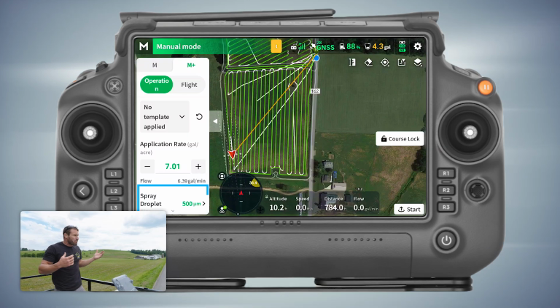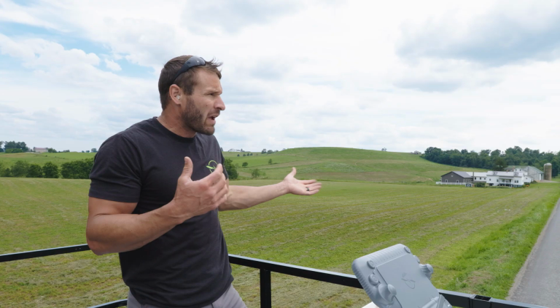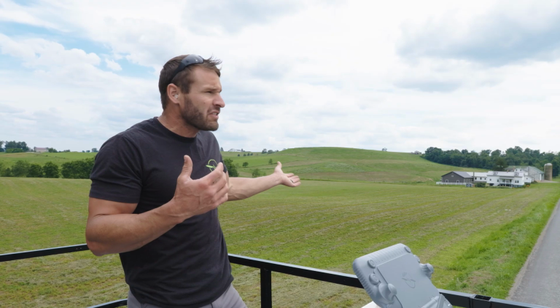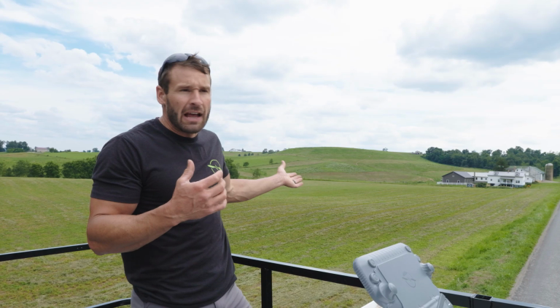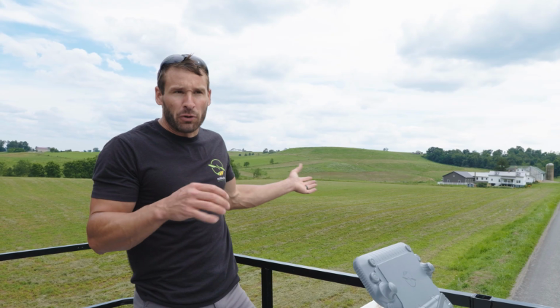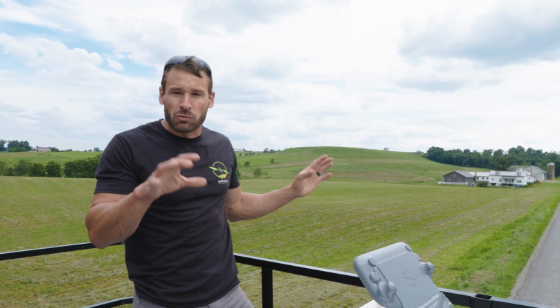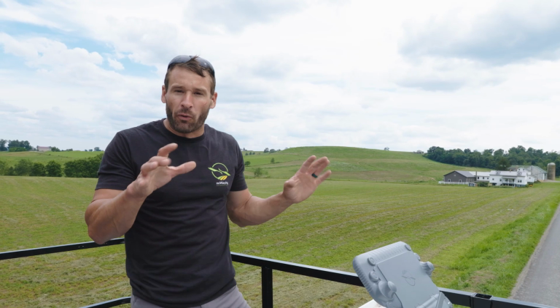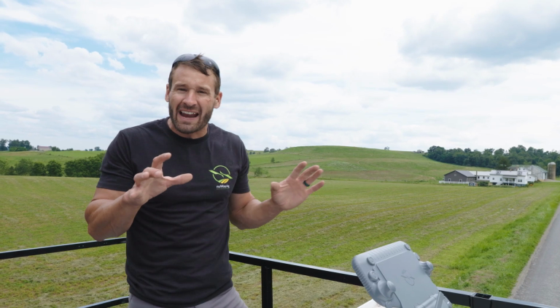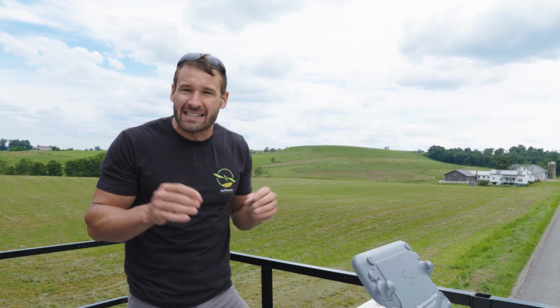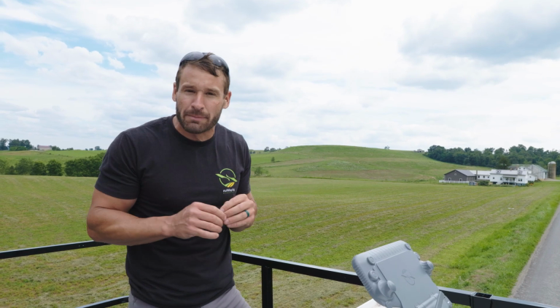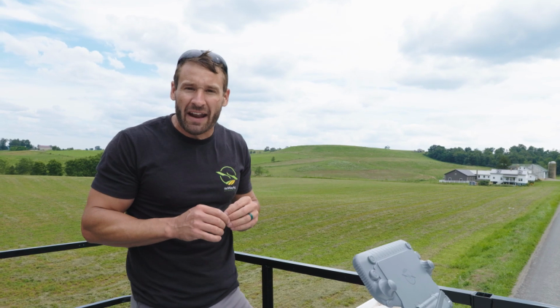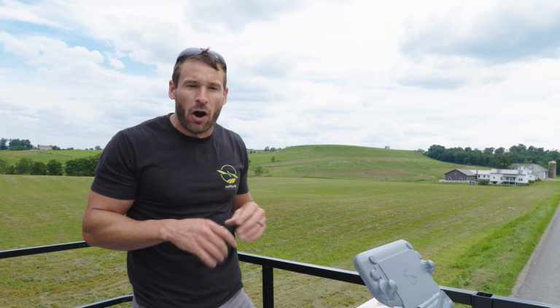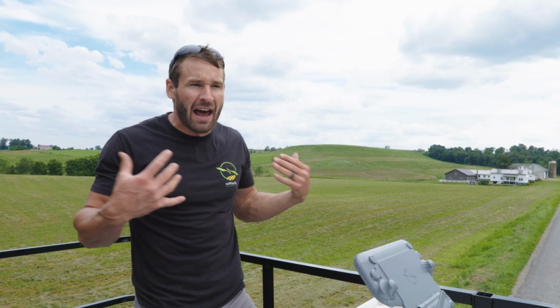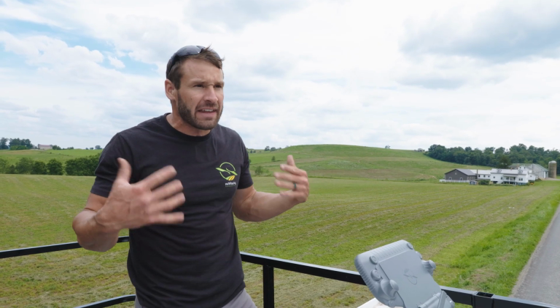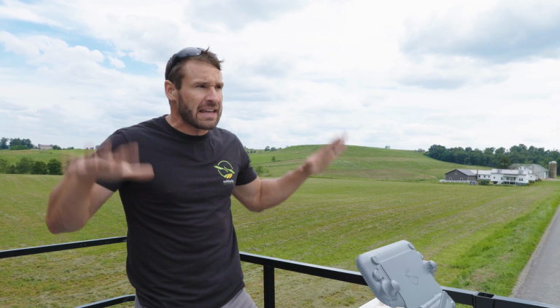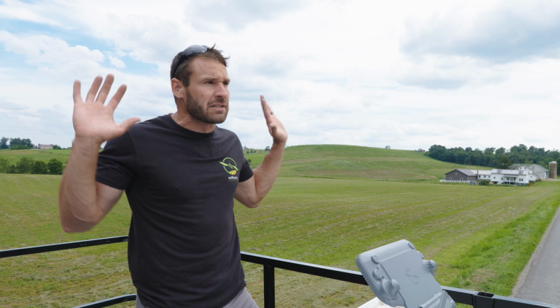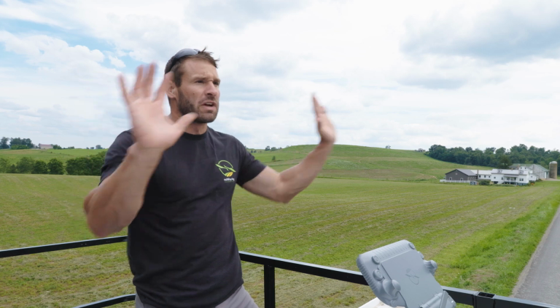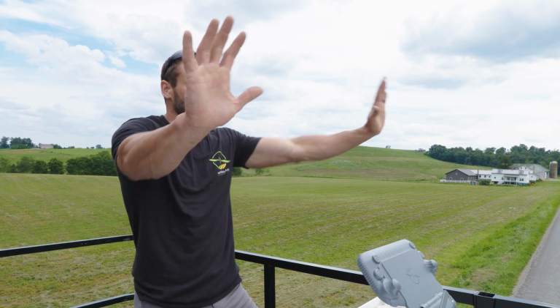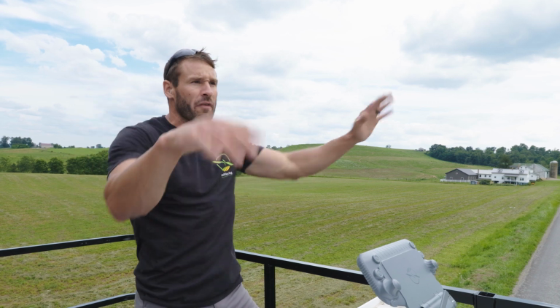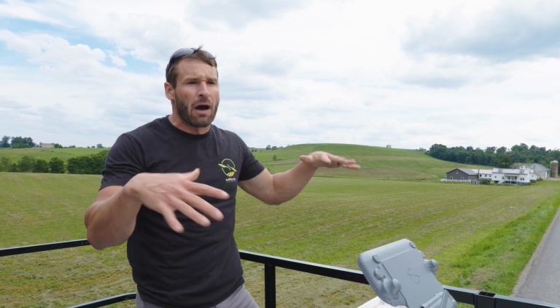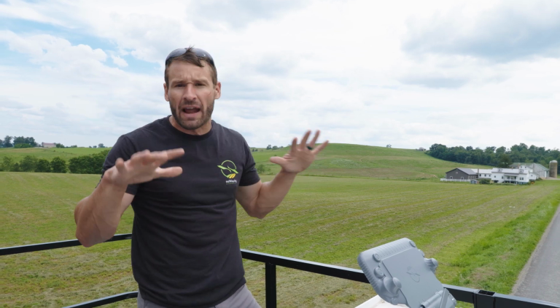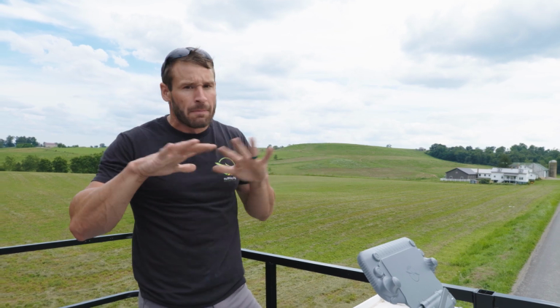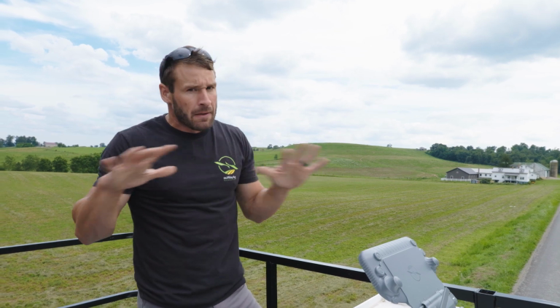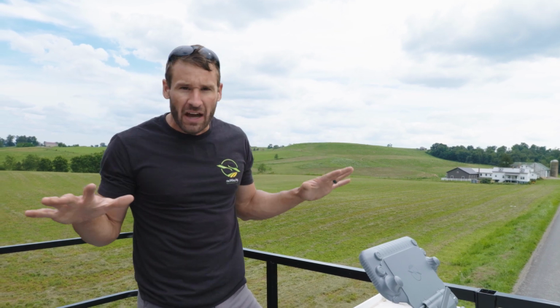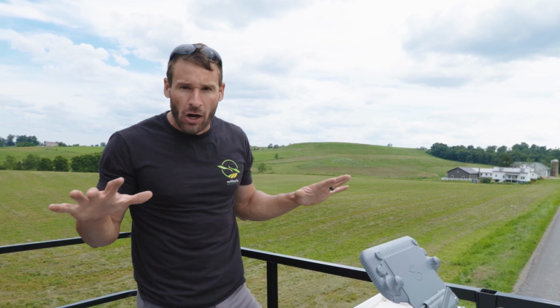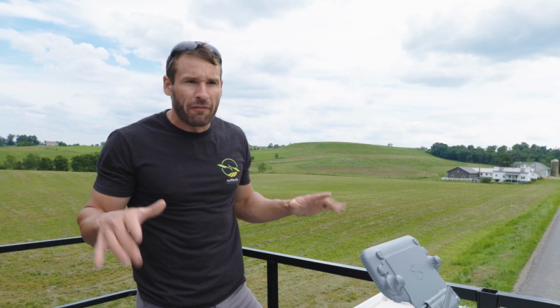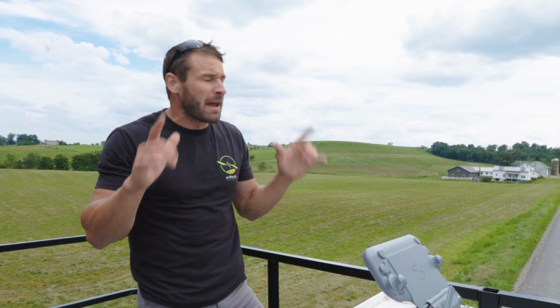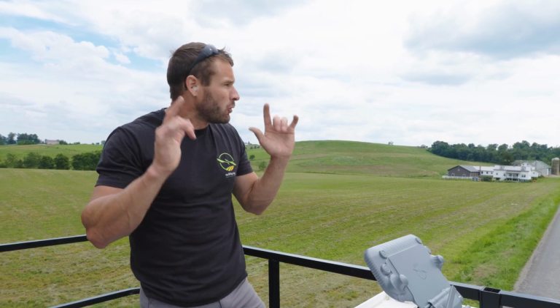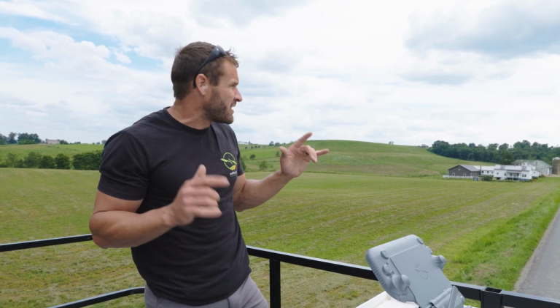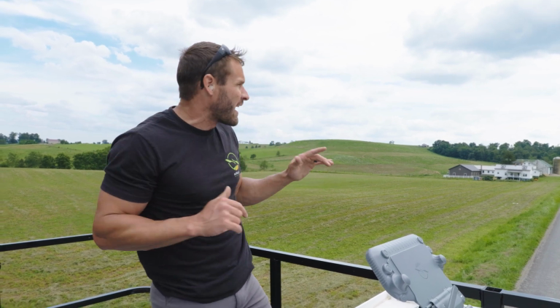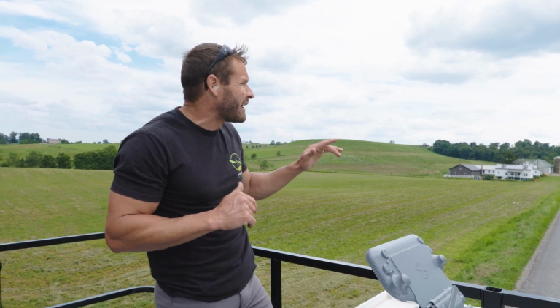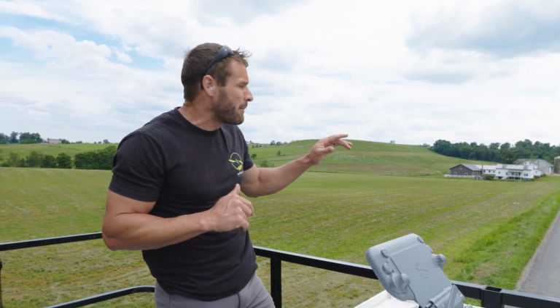We have a slight breeze, right at six miles per hour out of the east, which is blowing that way. Nothing off label — we're staying on label.